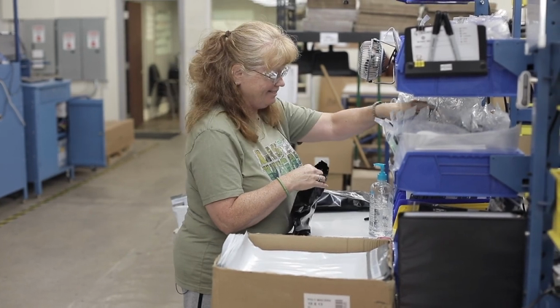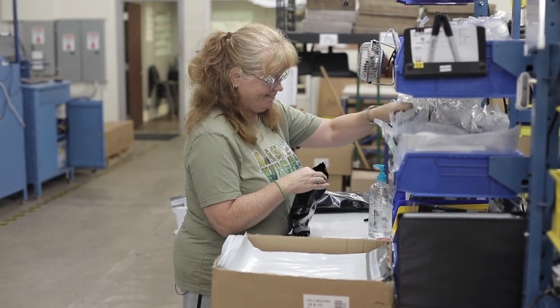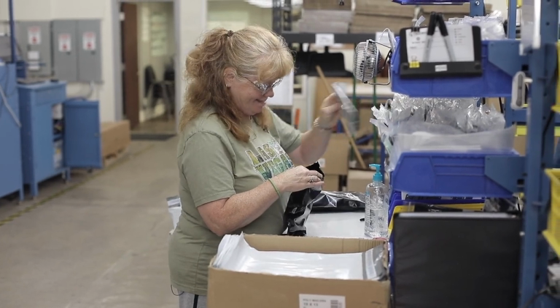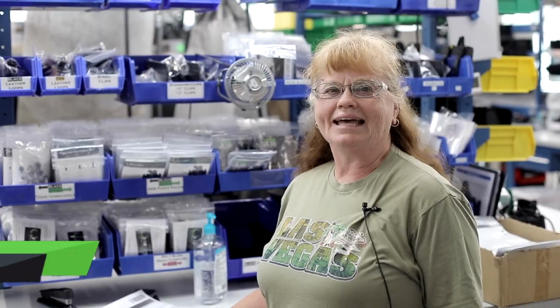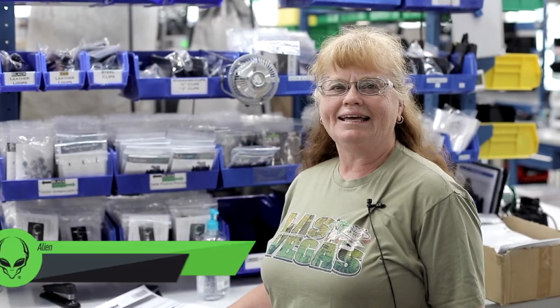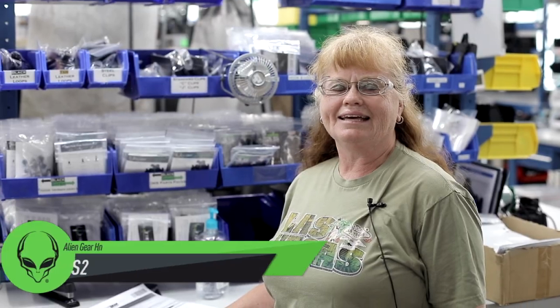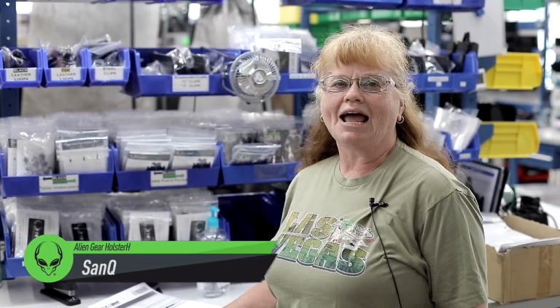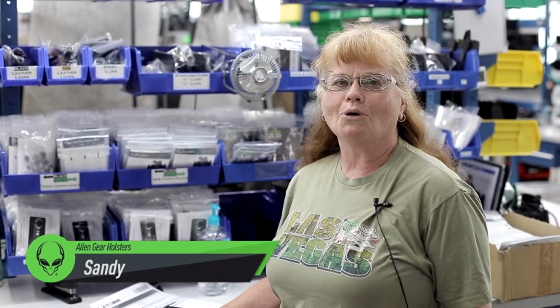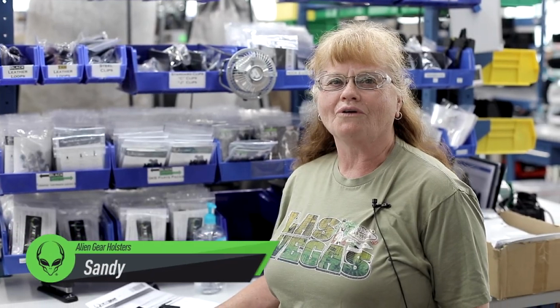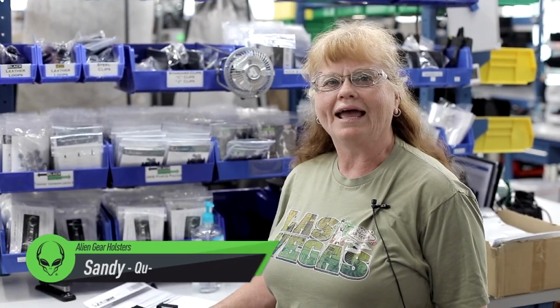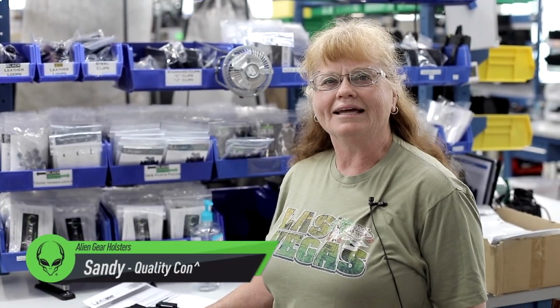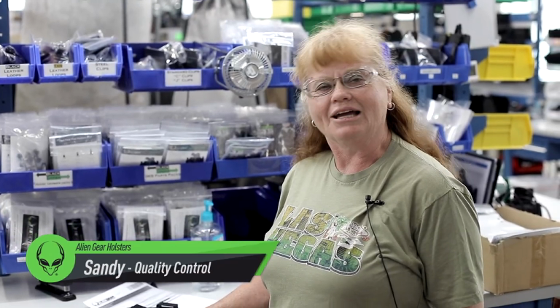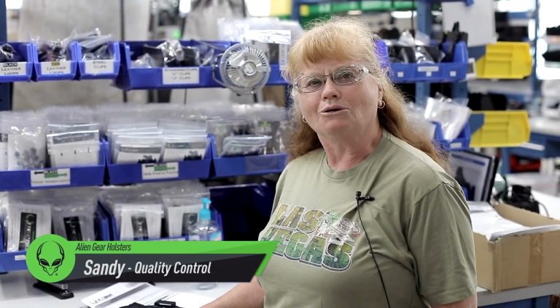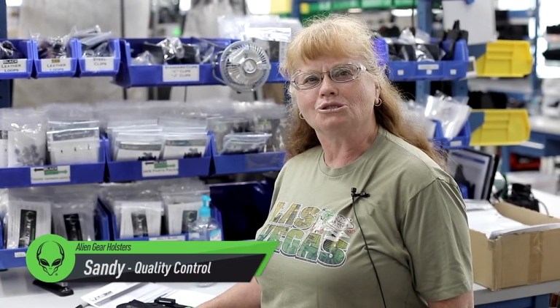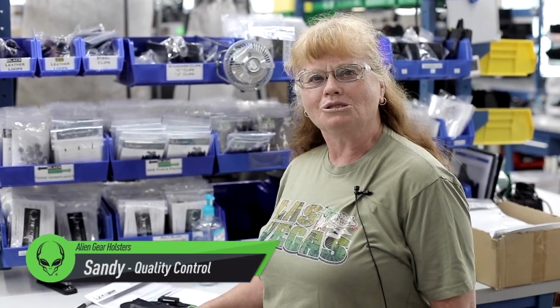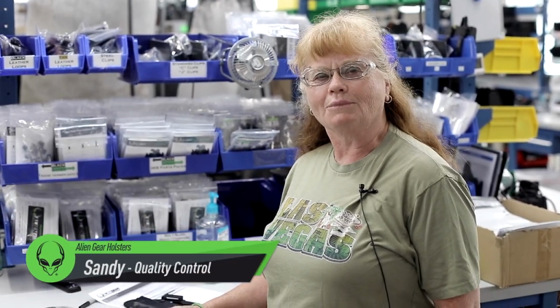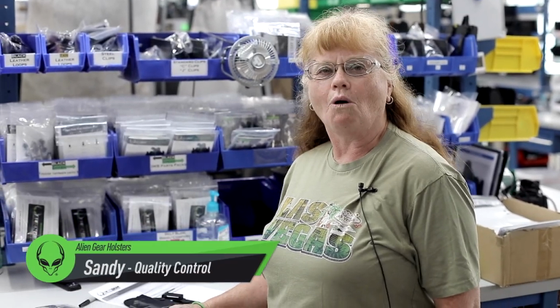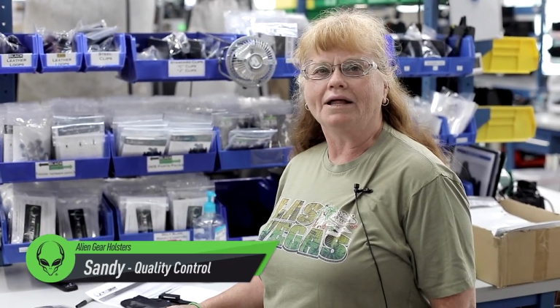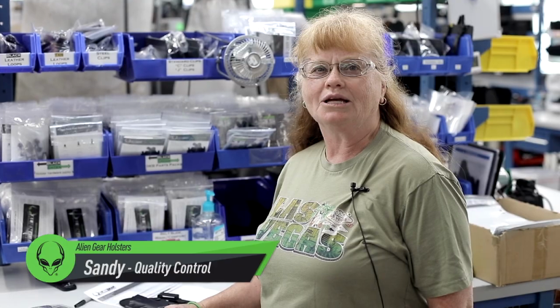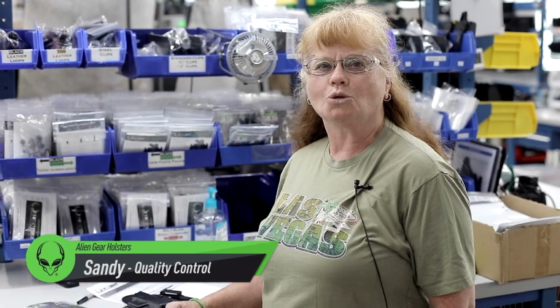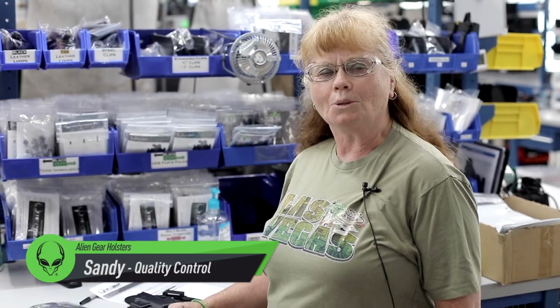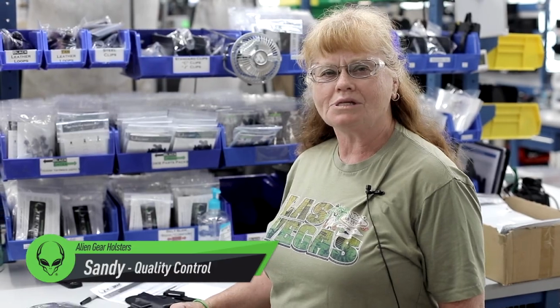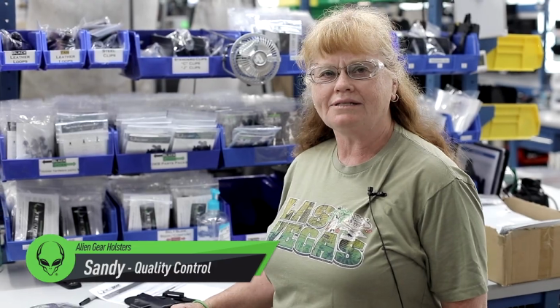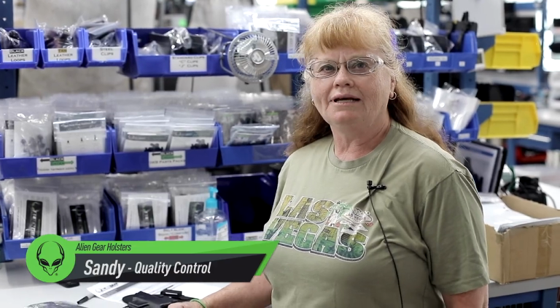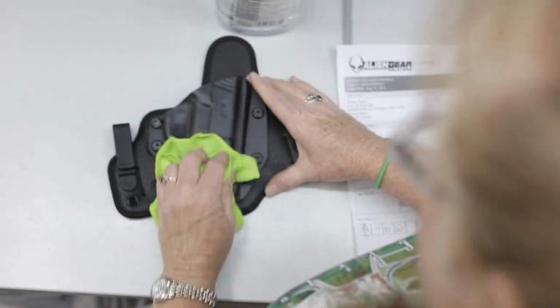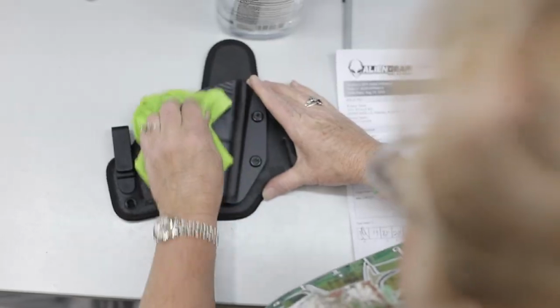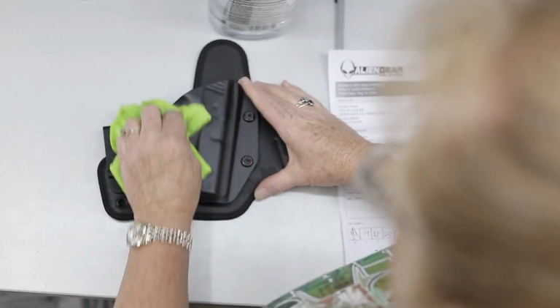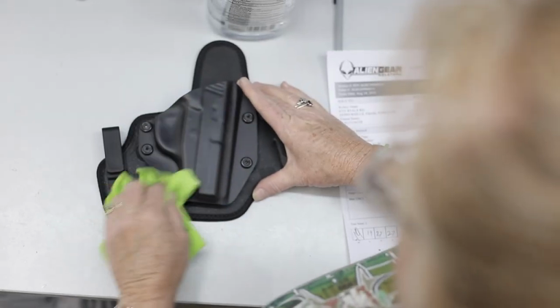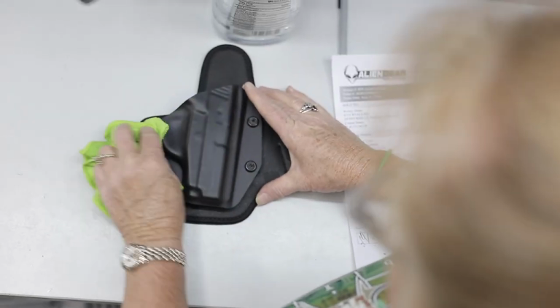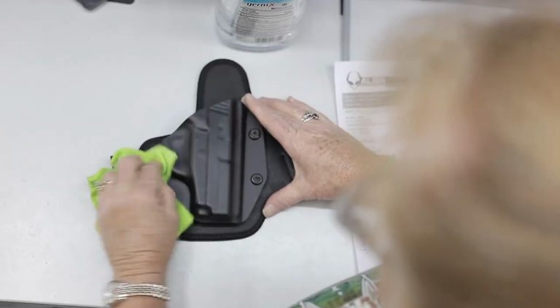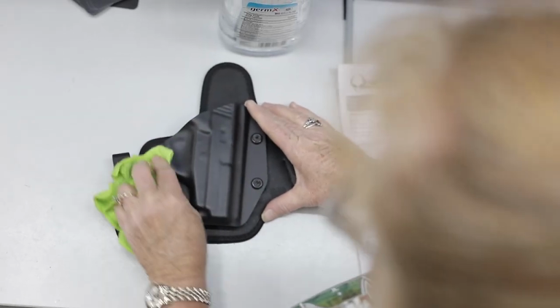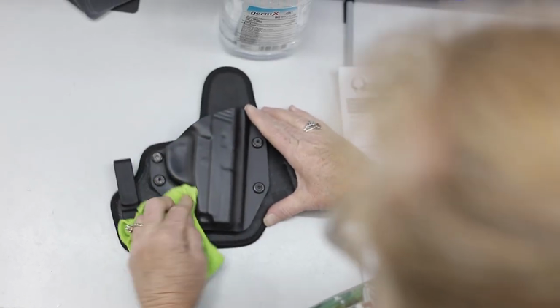I'm Sandy and I work for Alien Gear Holsters. I'm the quality control person for the Cloak Tuck 3.5.